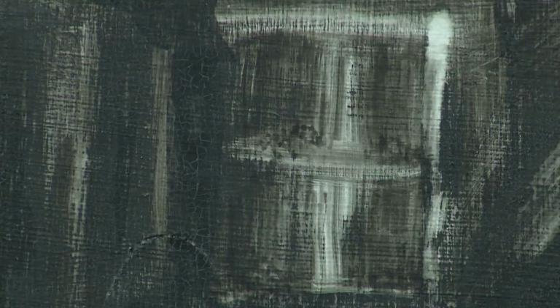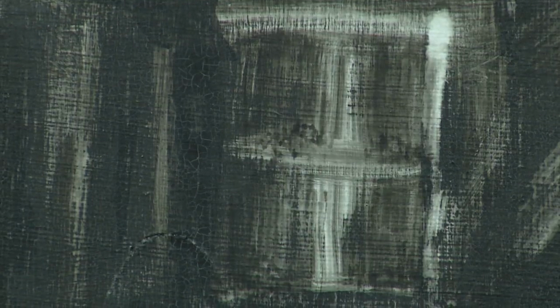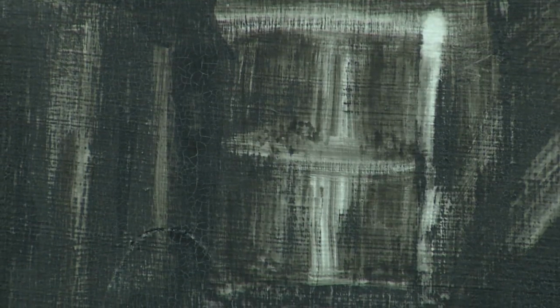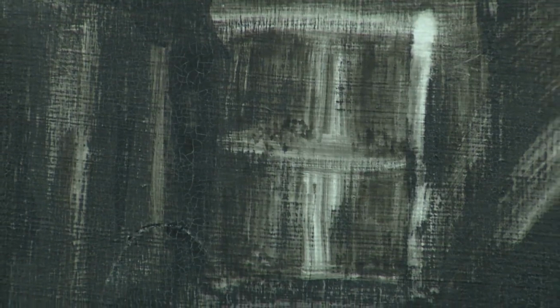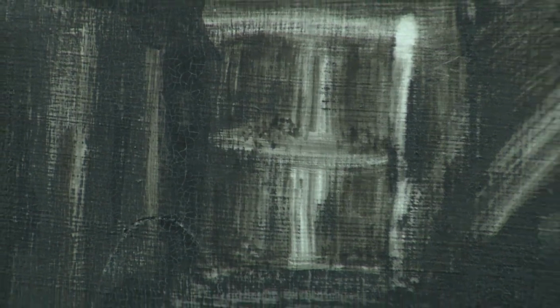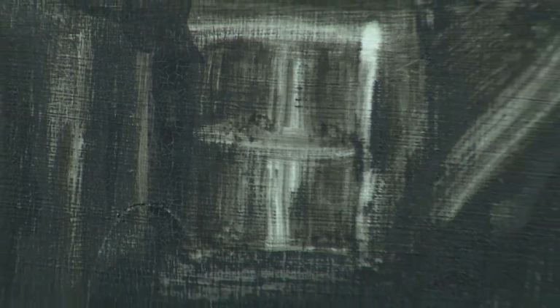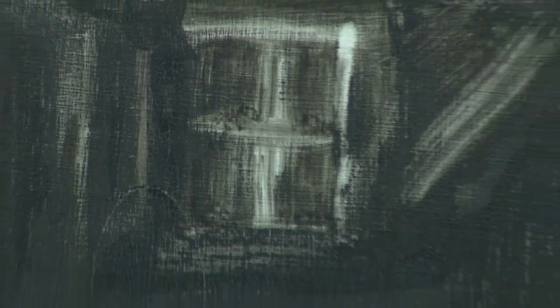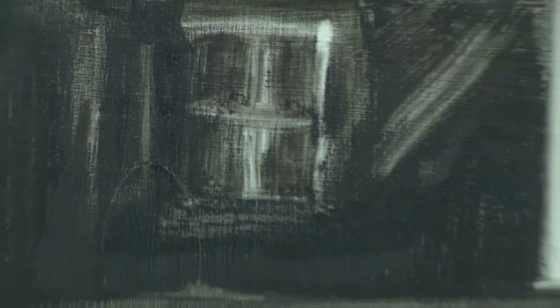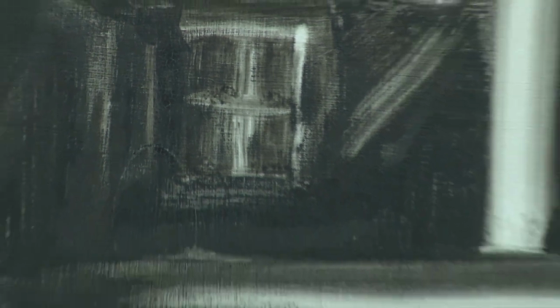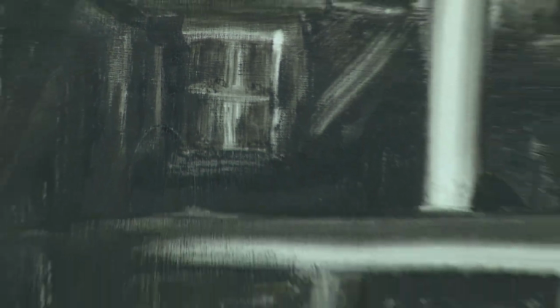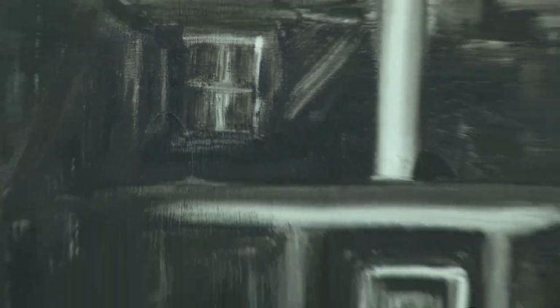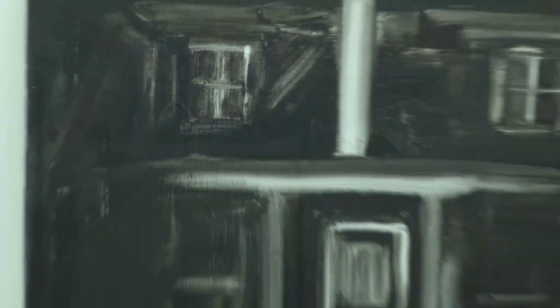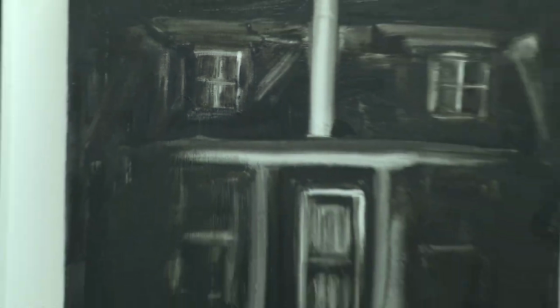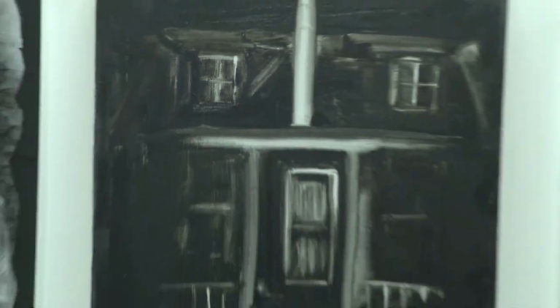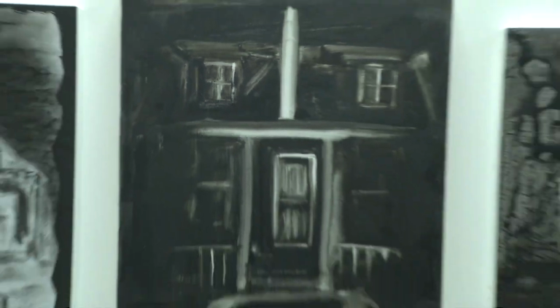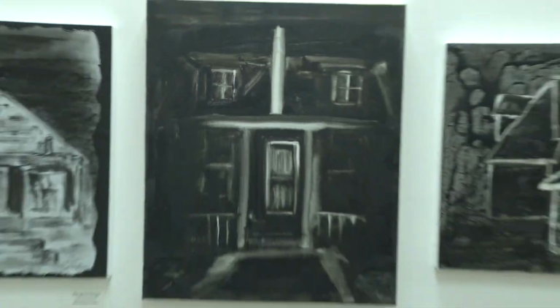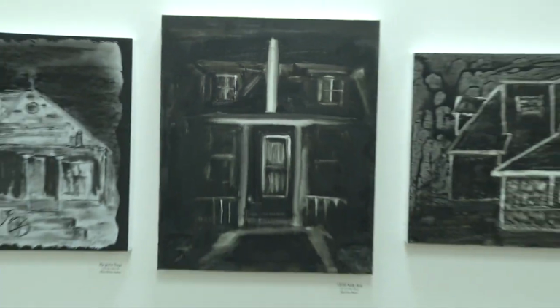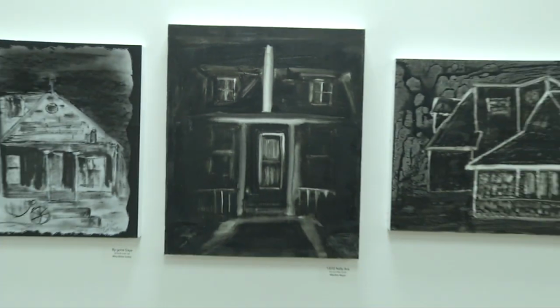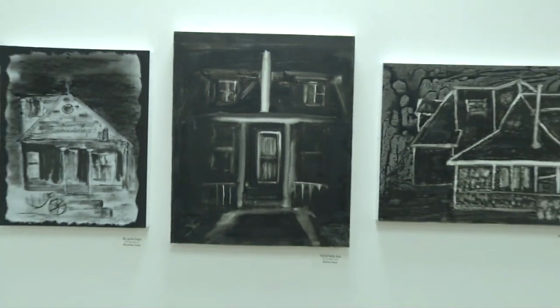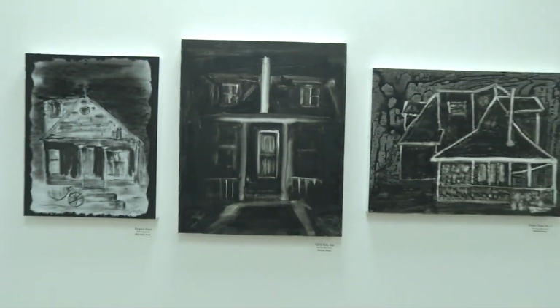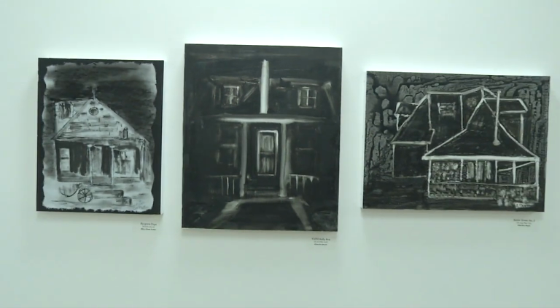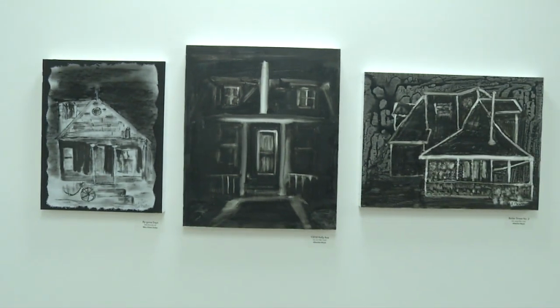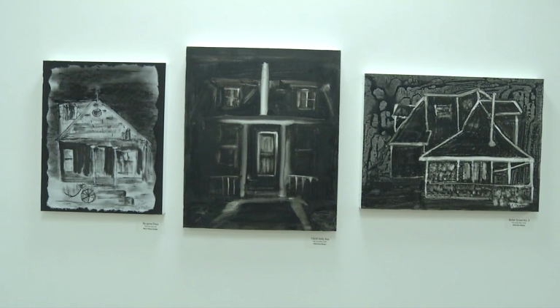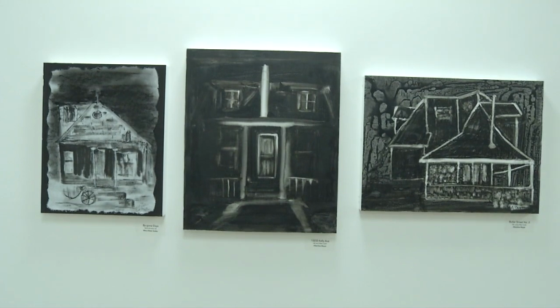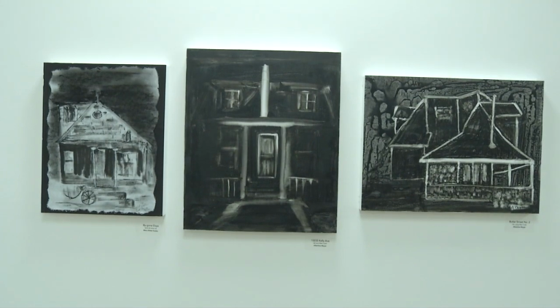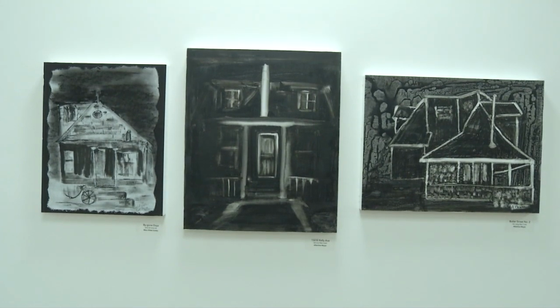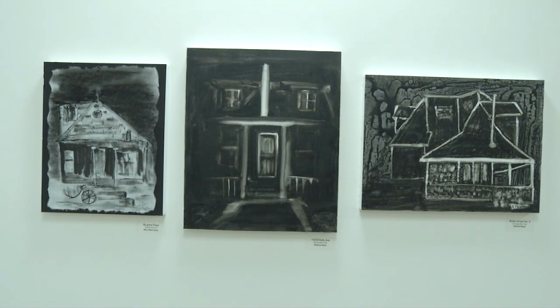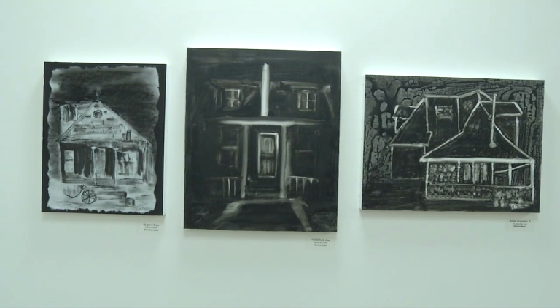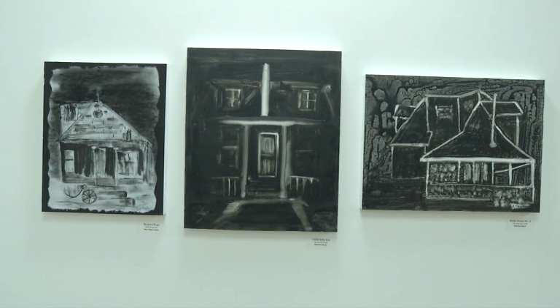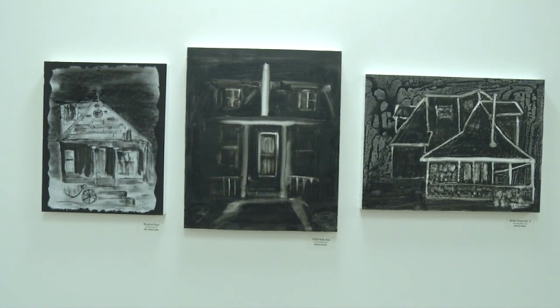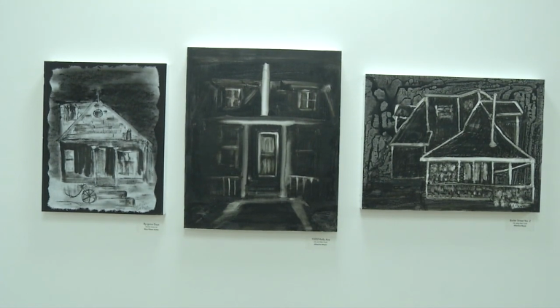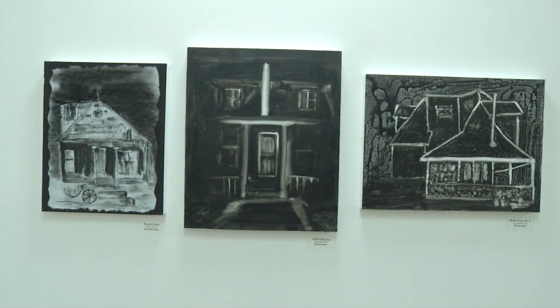I found windows really interesting in some of the houses — sort of like thinking about what you would see if you could look inside them, sort of seeing the soul of the house.